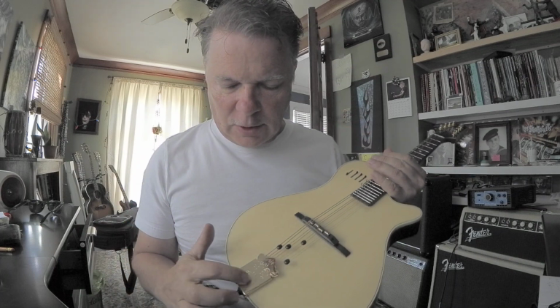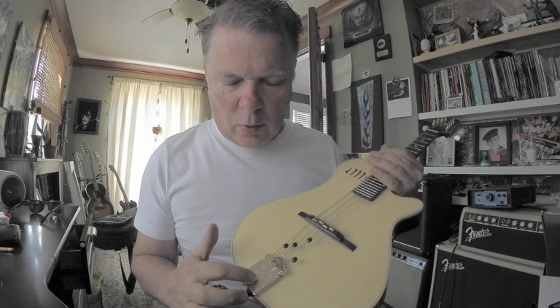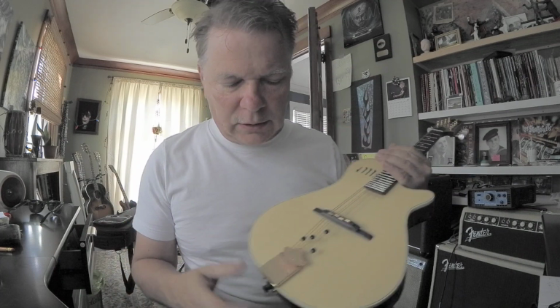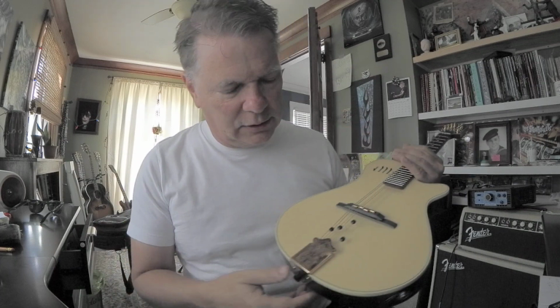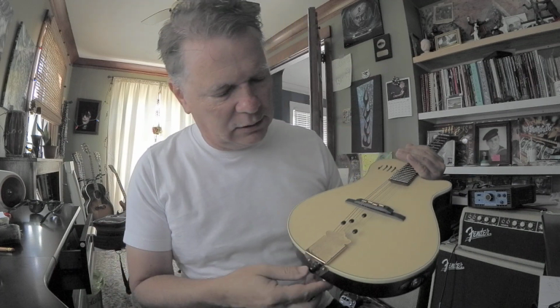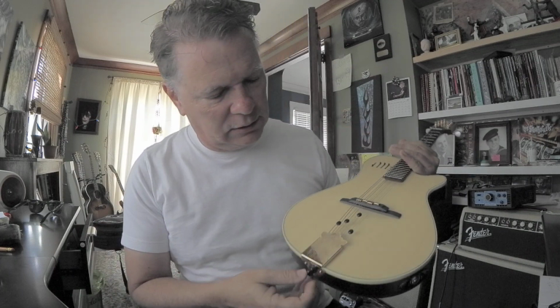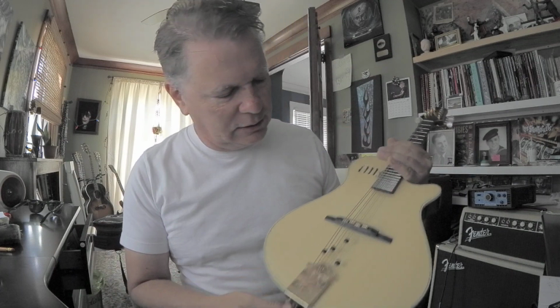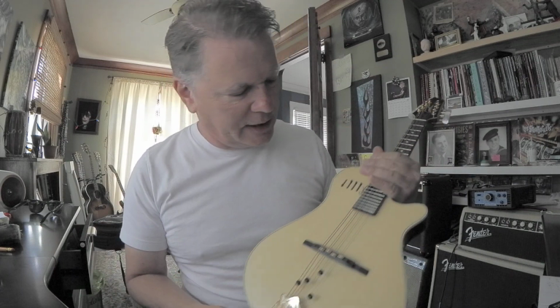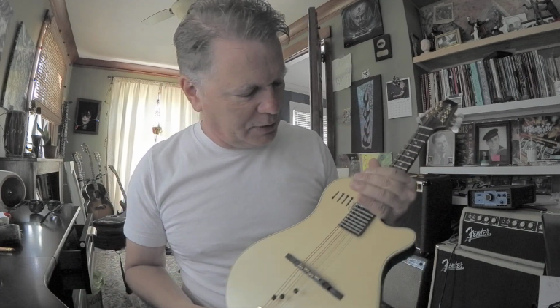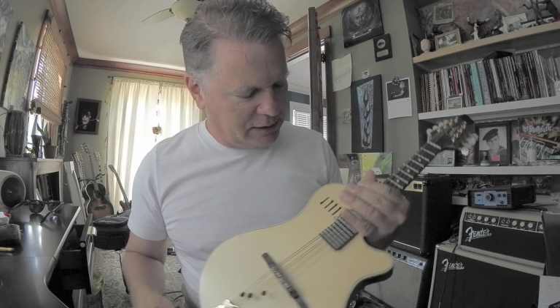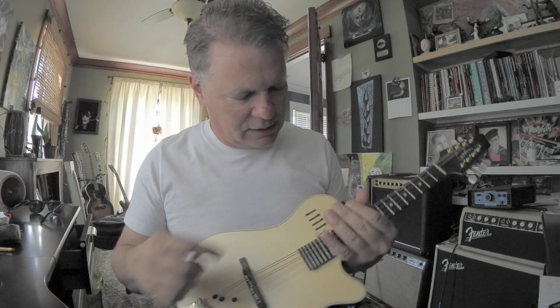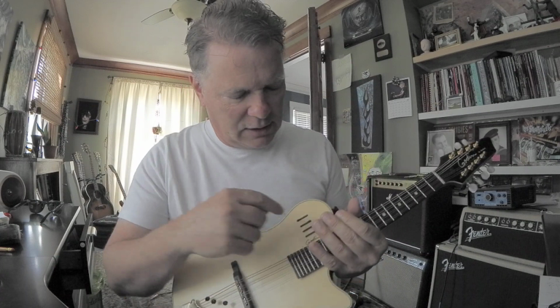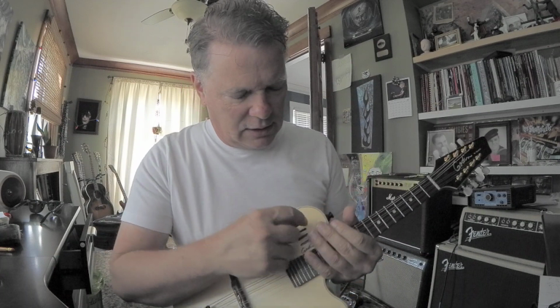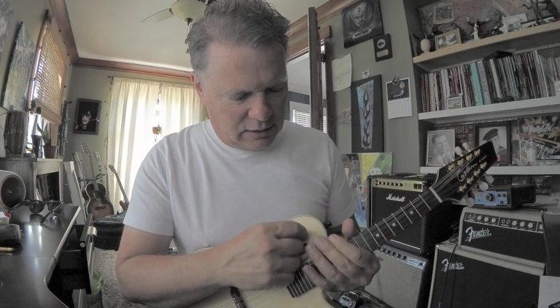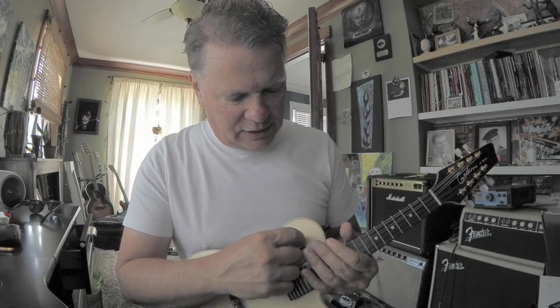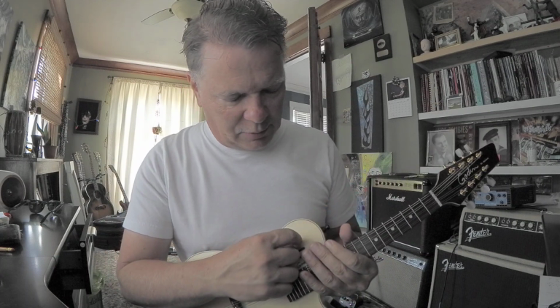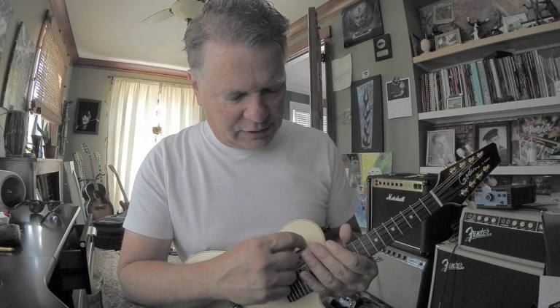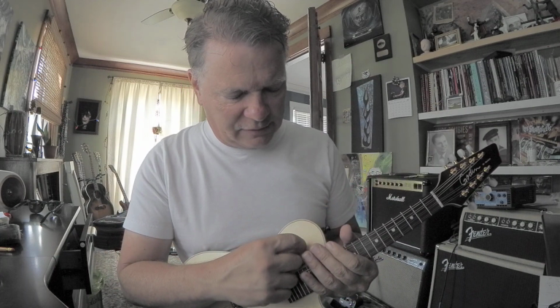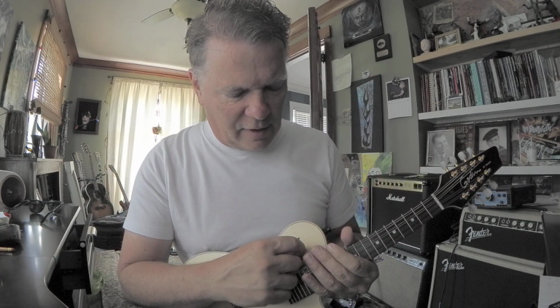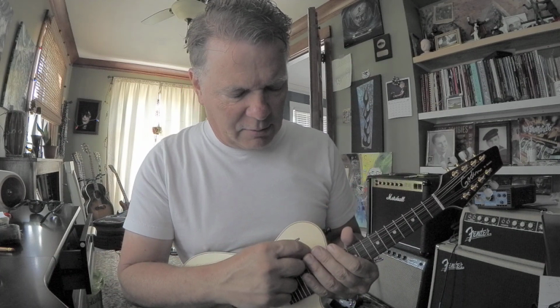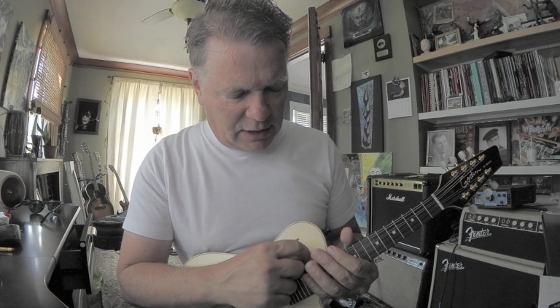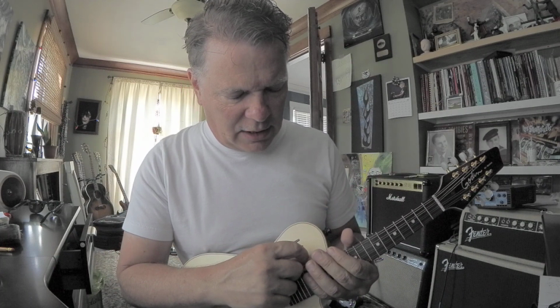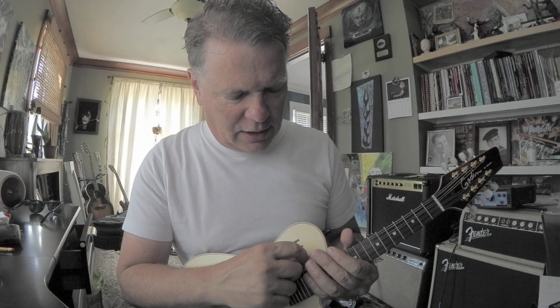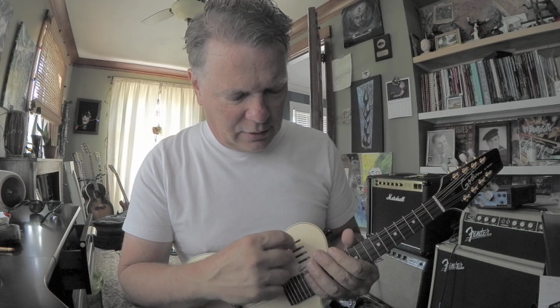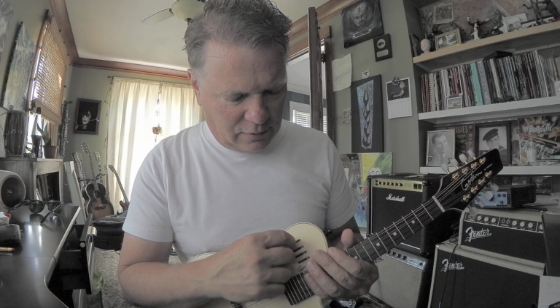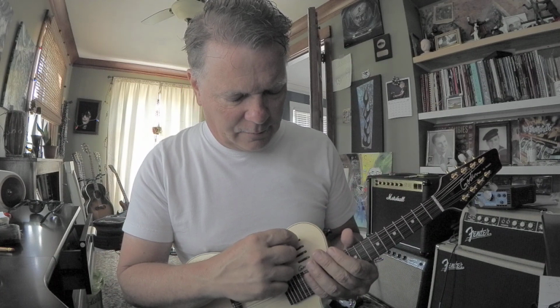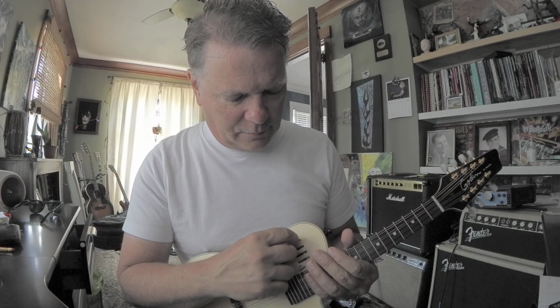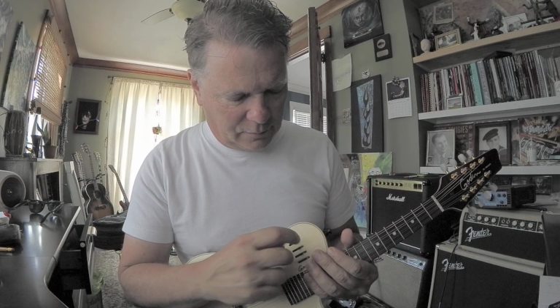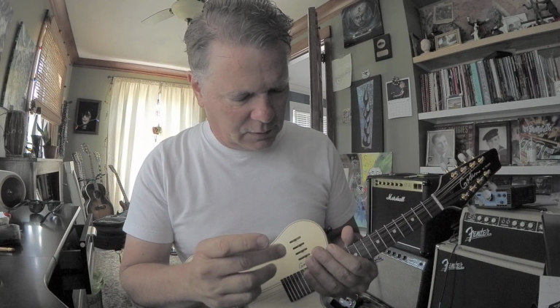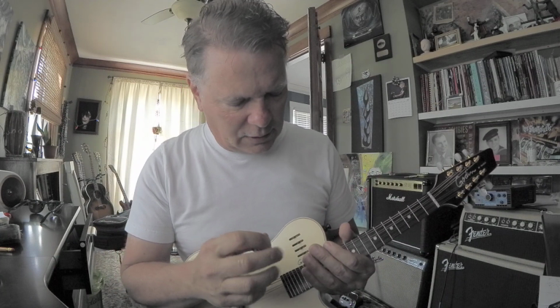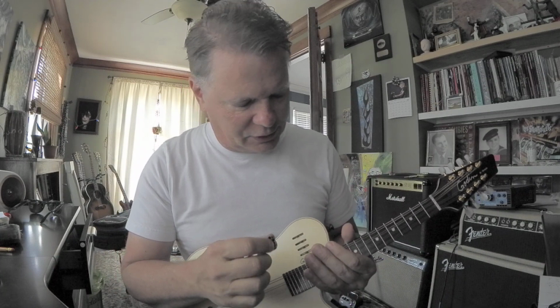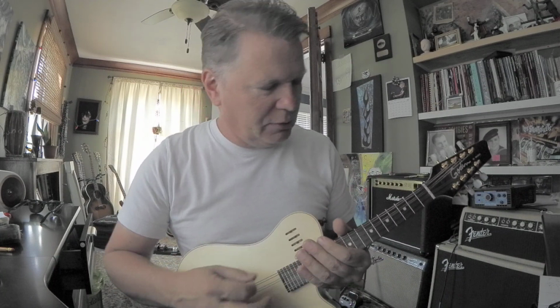Gold tailpiece. I suppose this is volume and EQ, assuming.